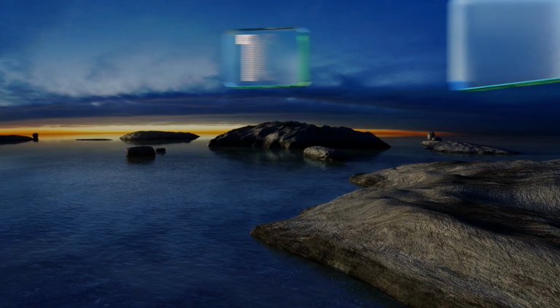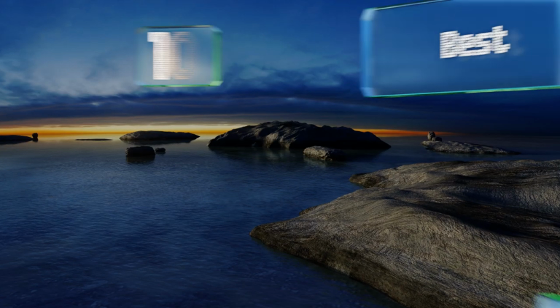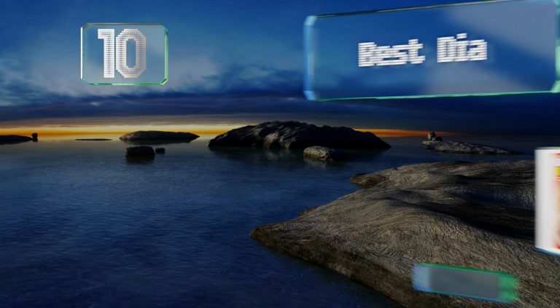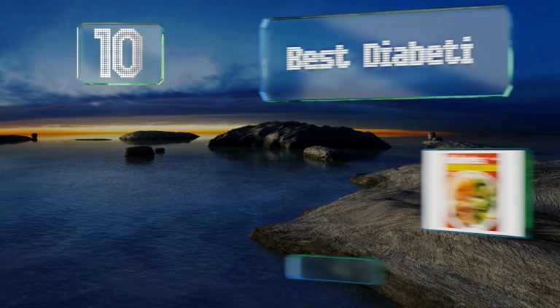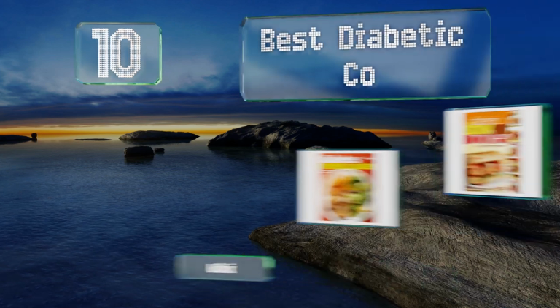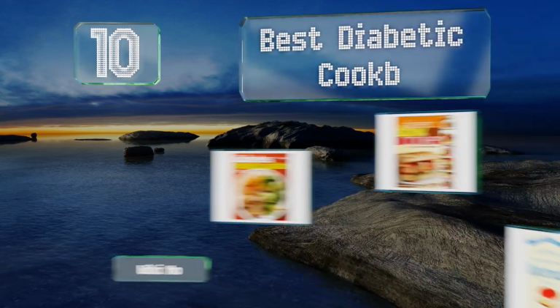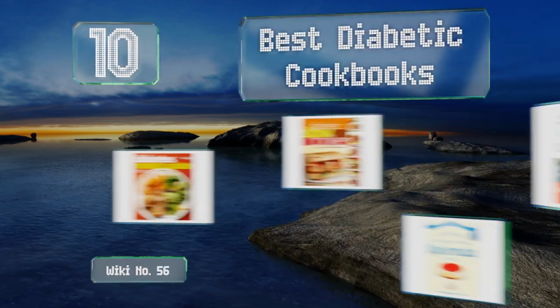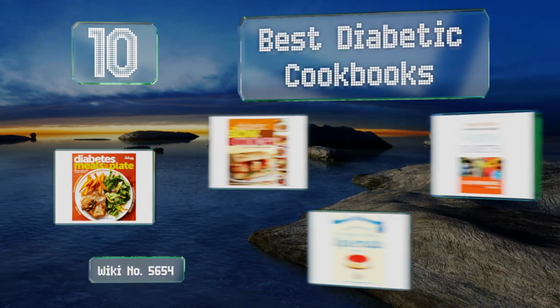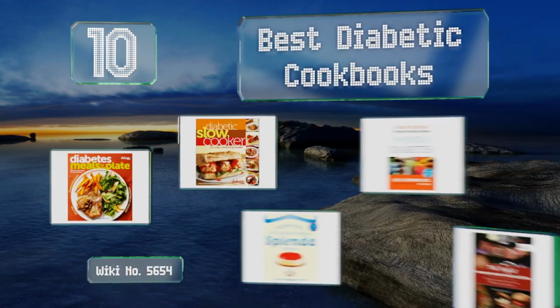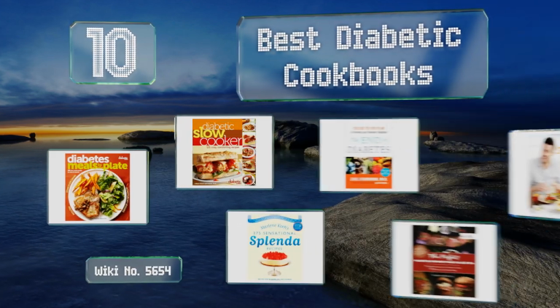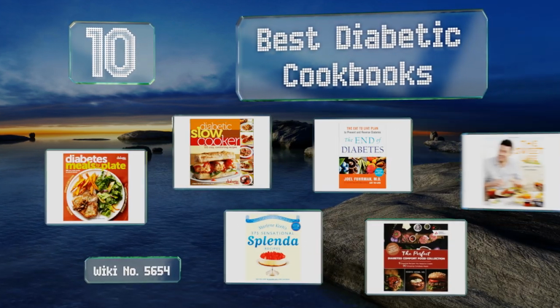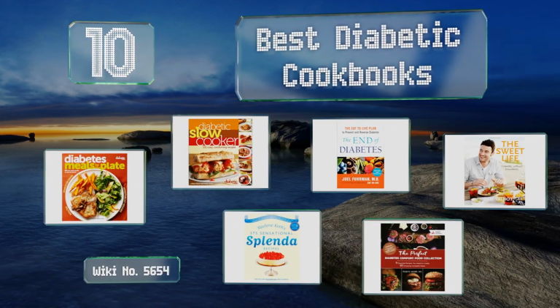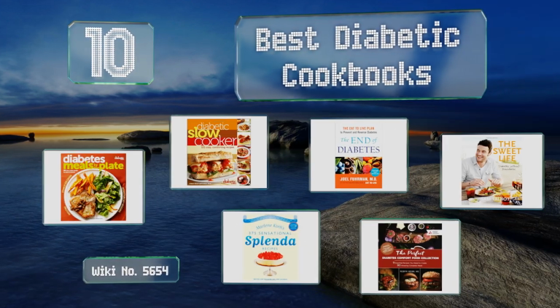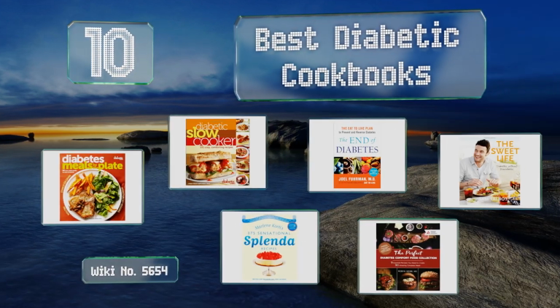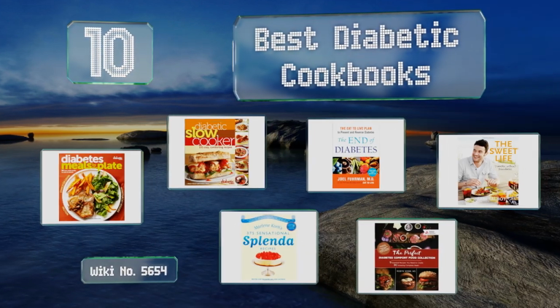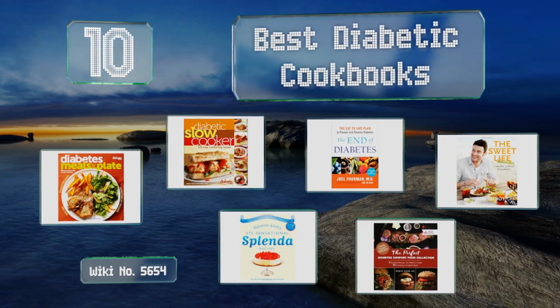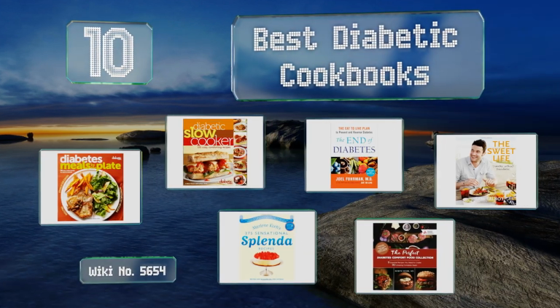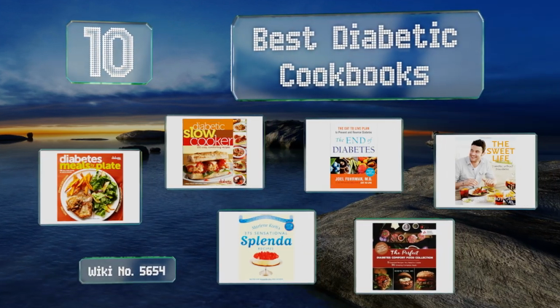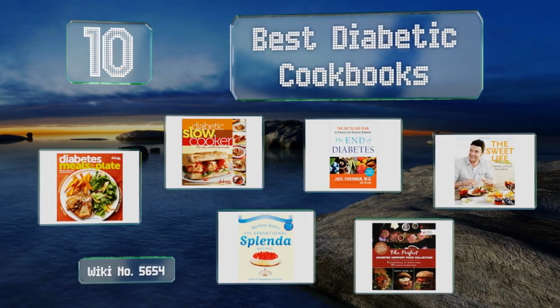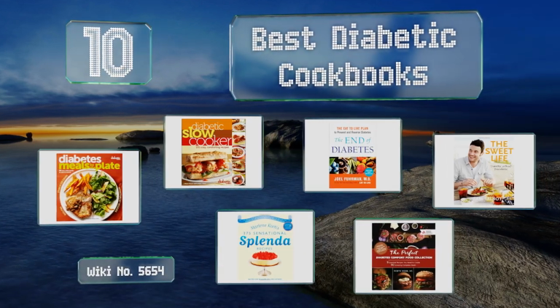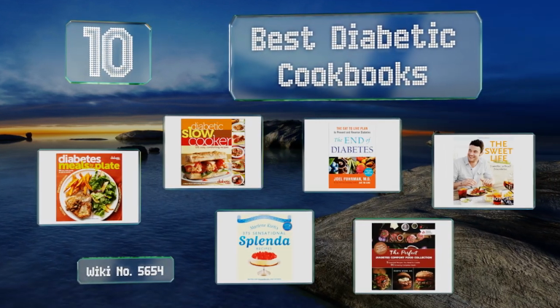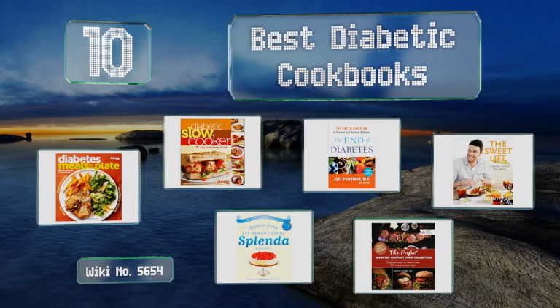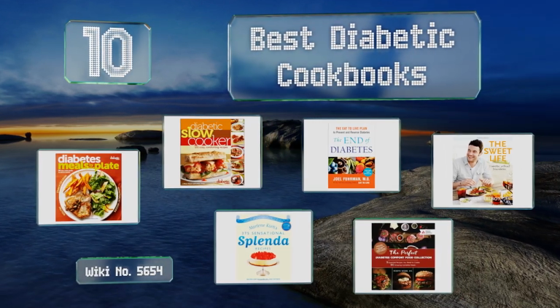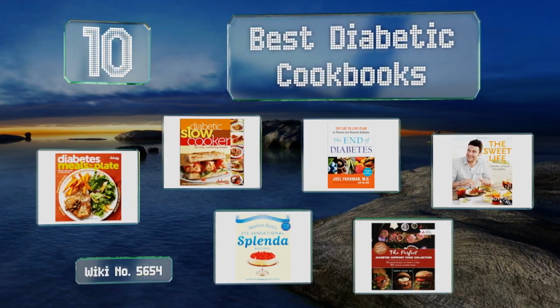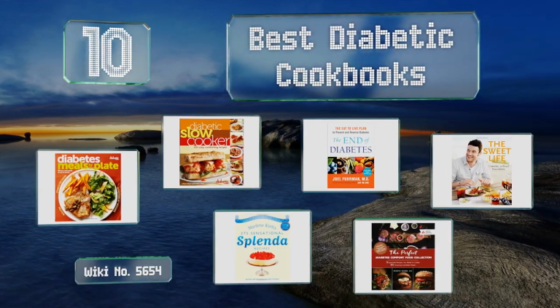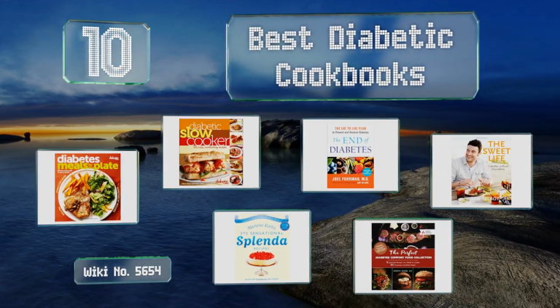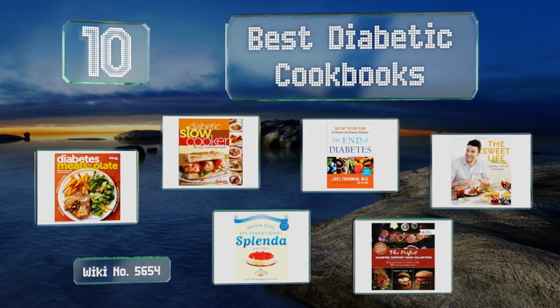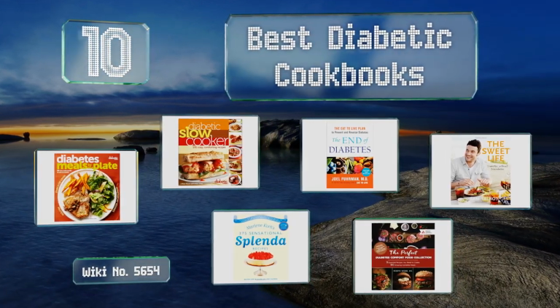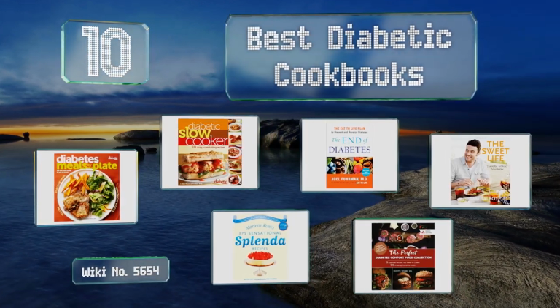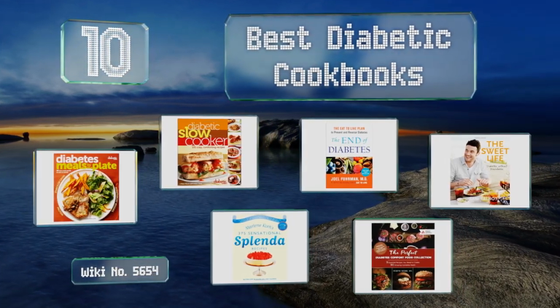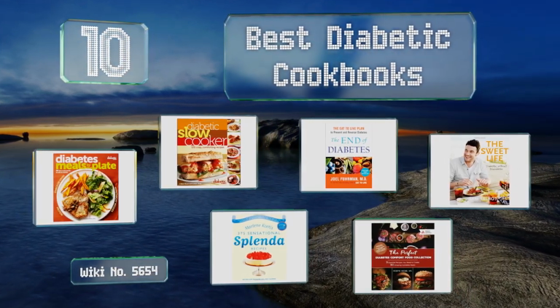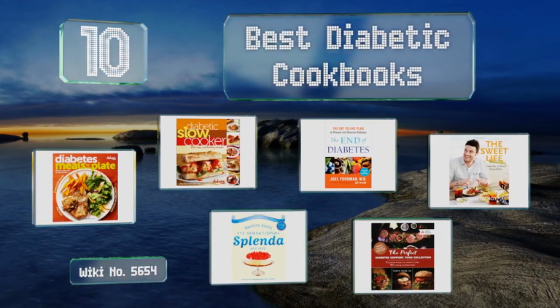EasyVid presents the 10 best diabetic cookbooks. Let's get started with the list.